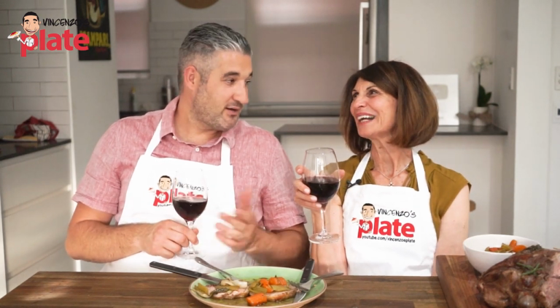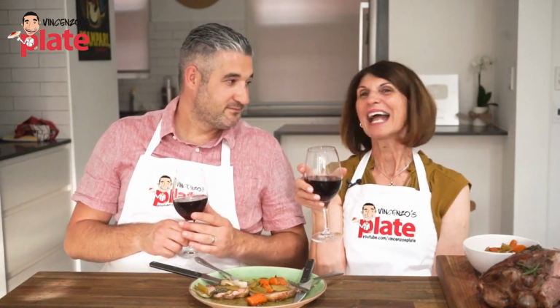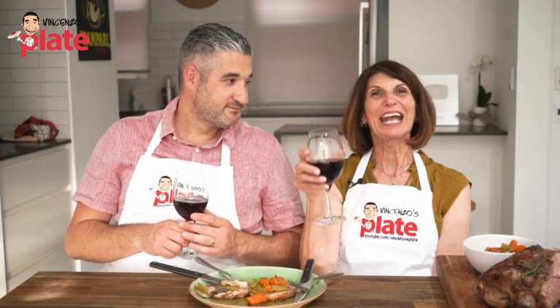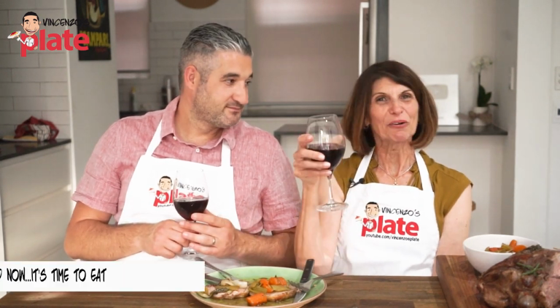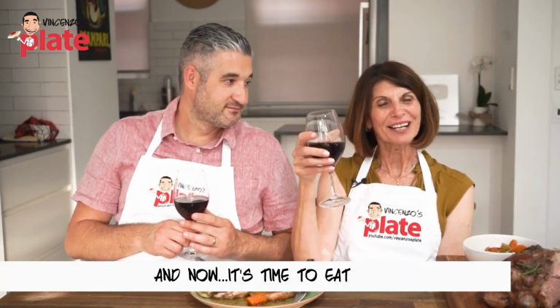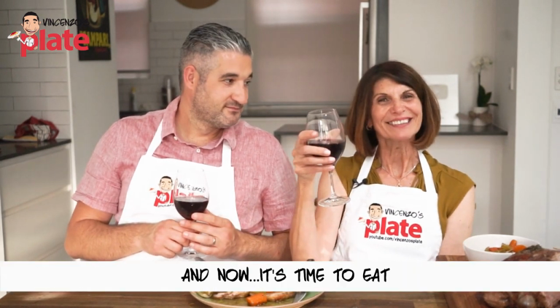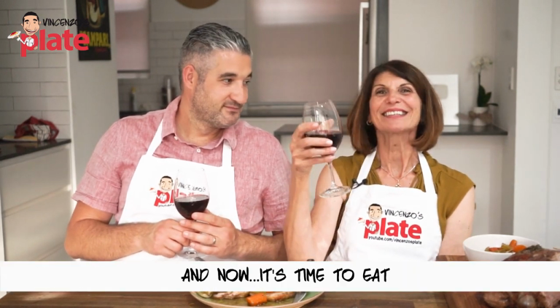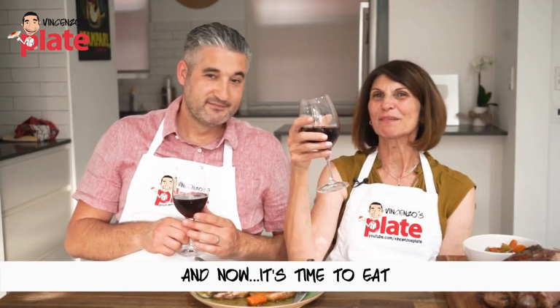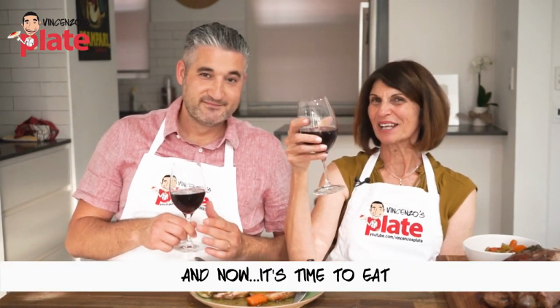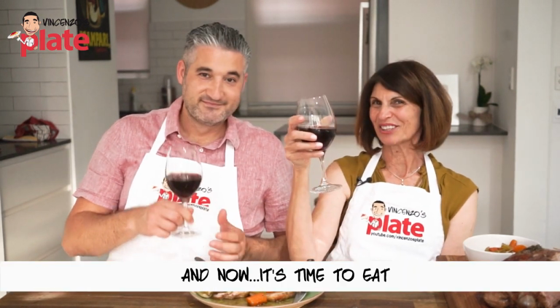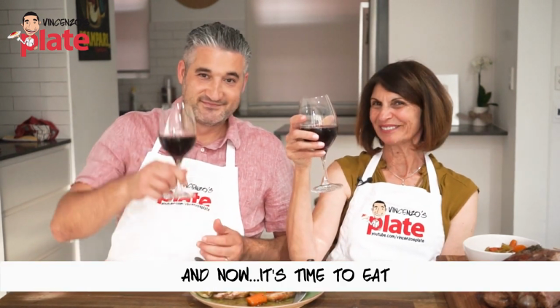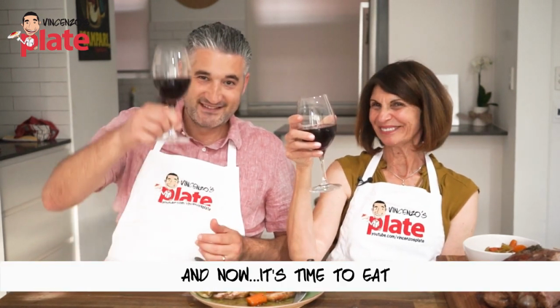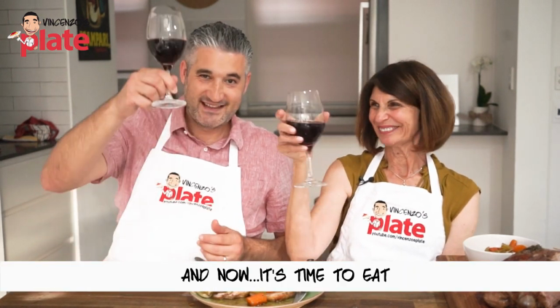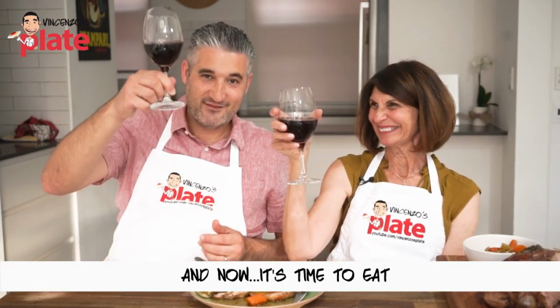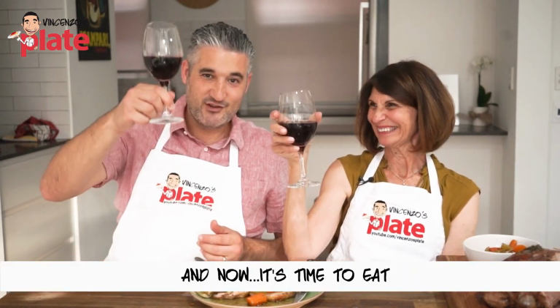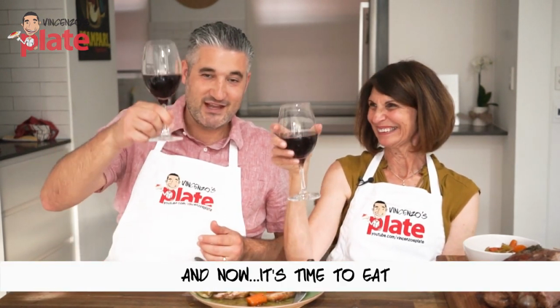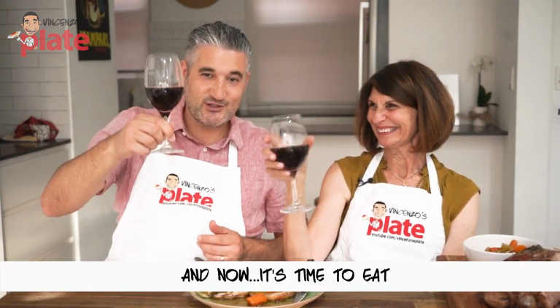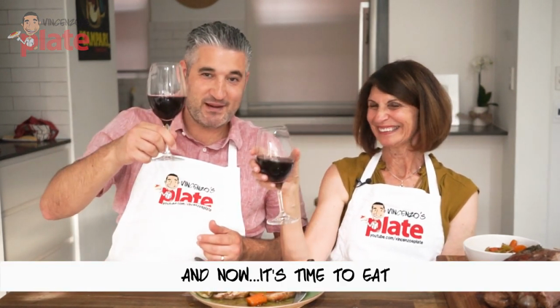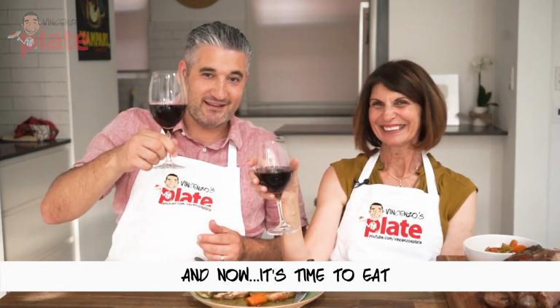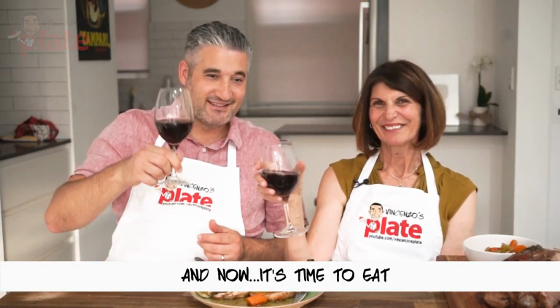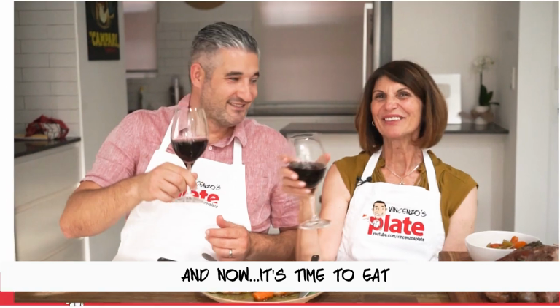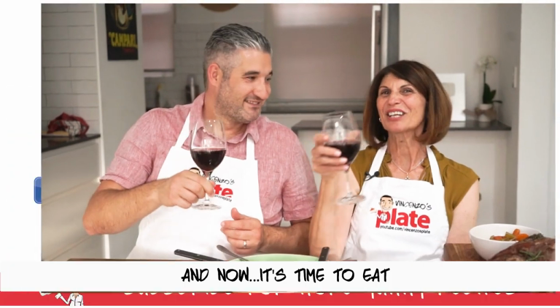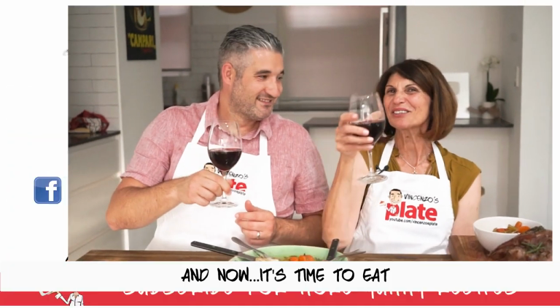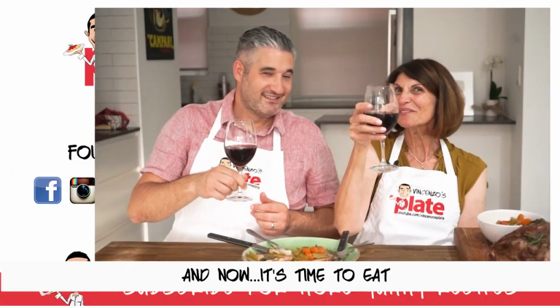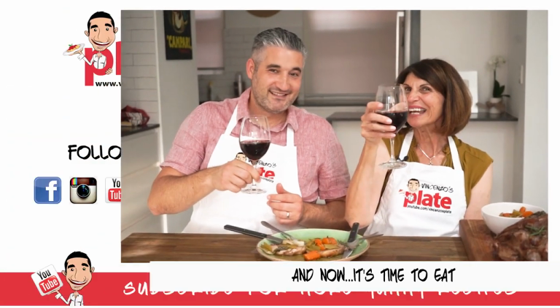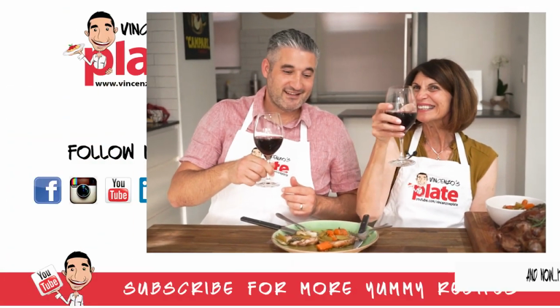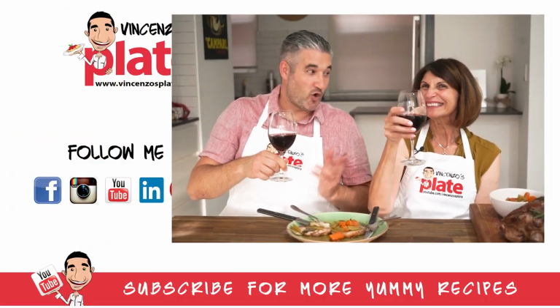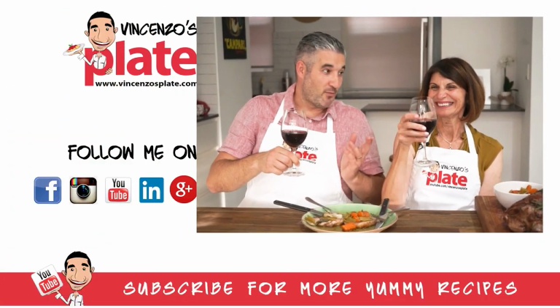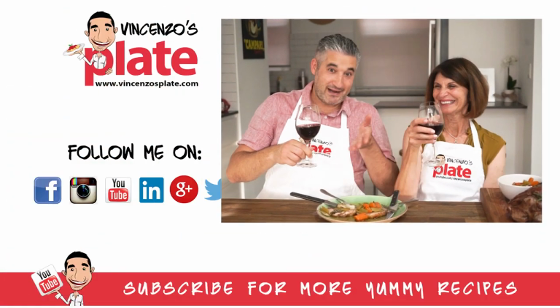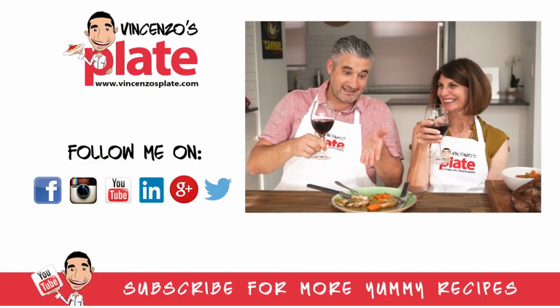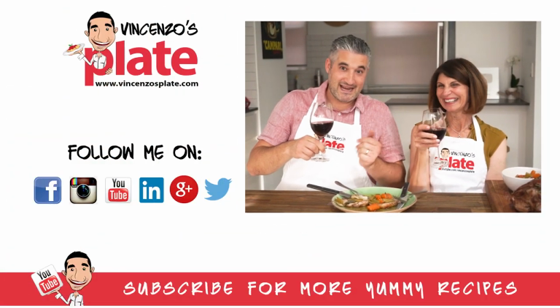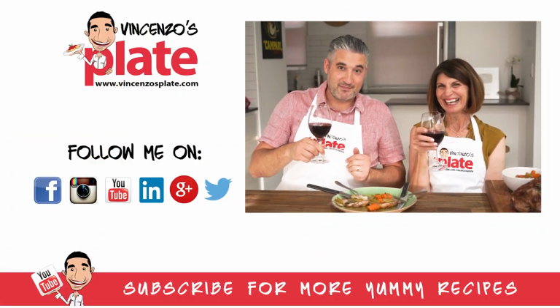E ora si mangia — Vincenzo's Plate, or Maria's lamb. Cheers!